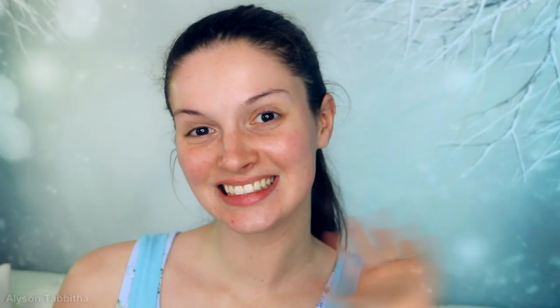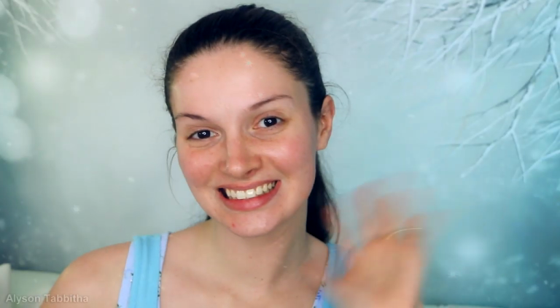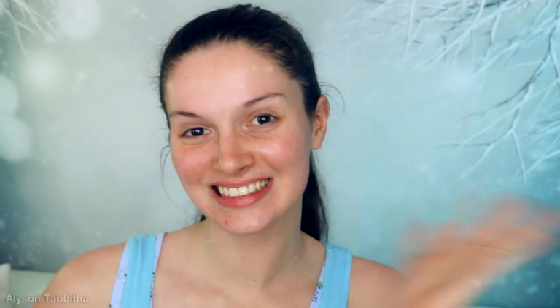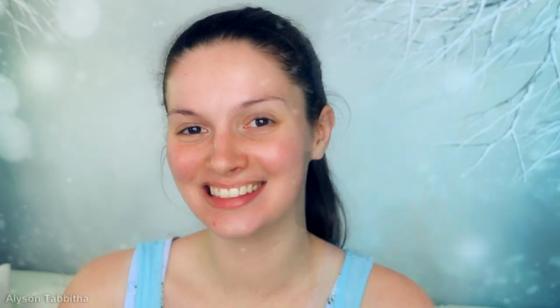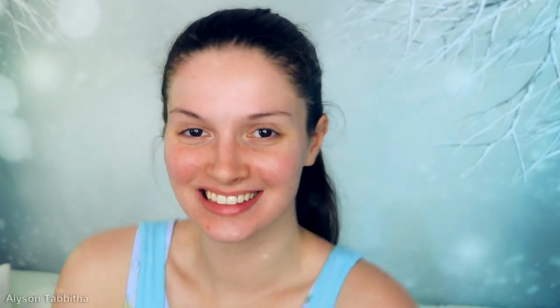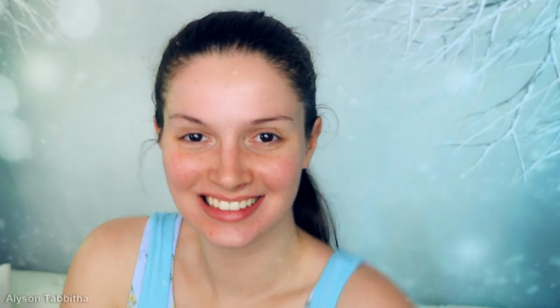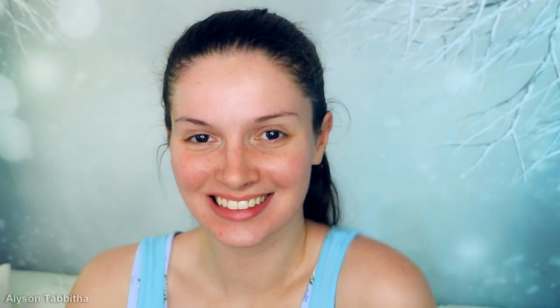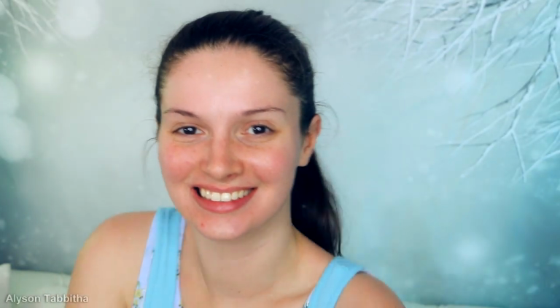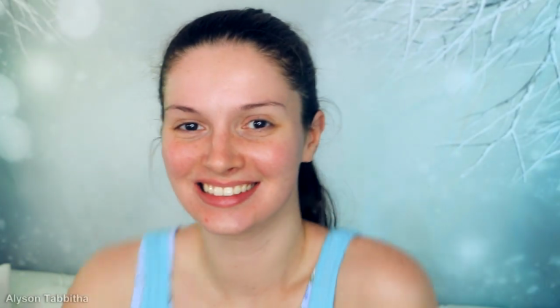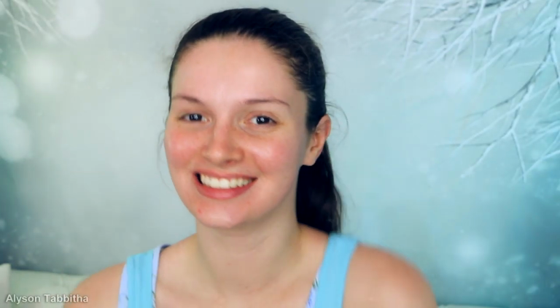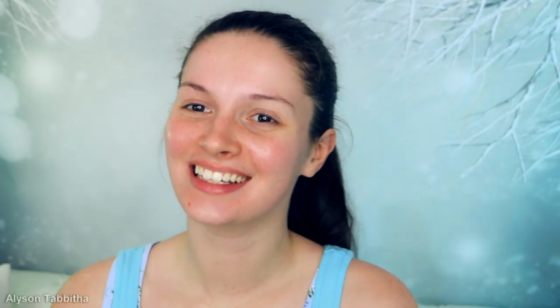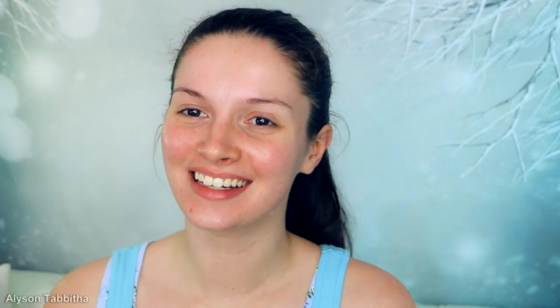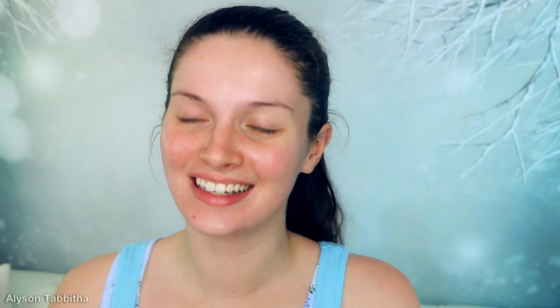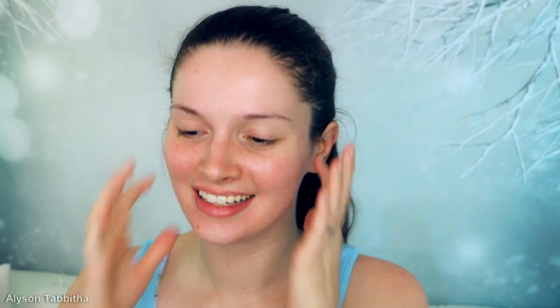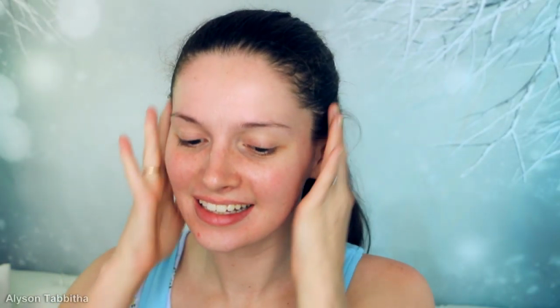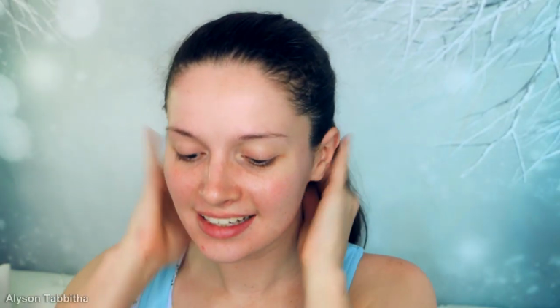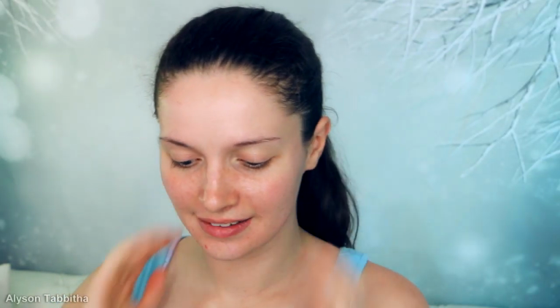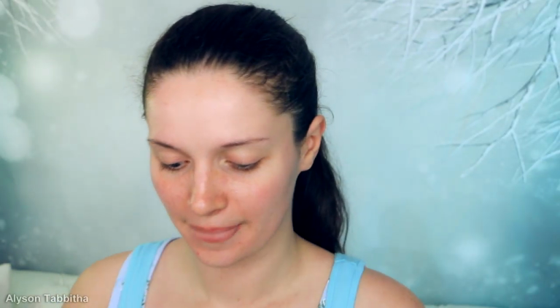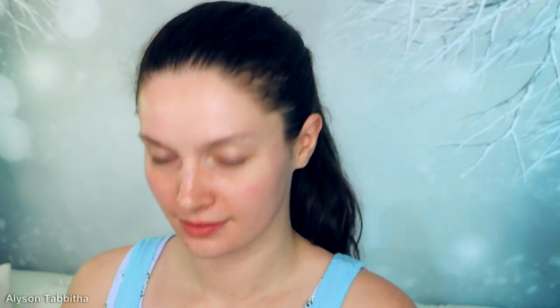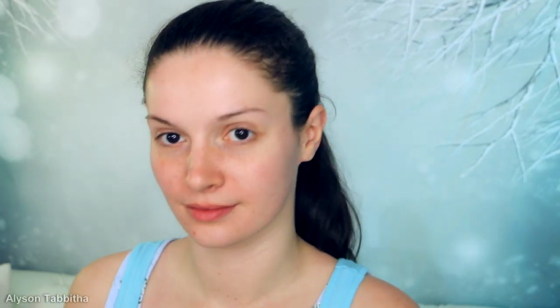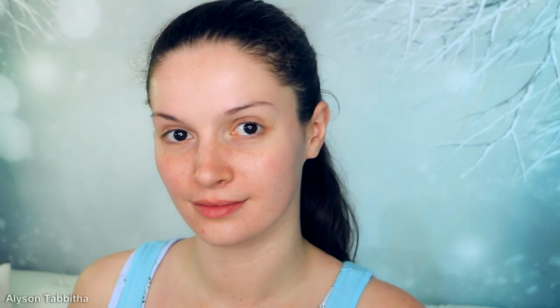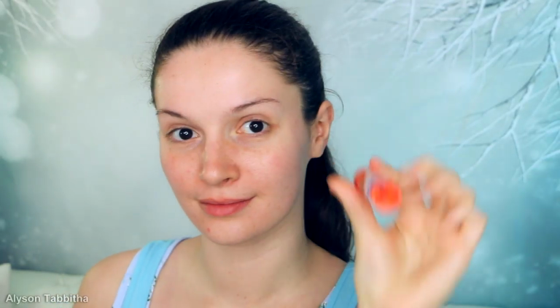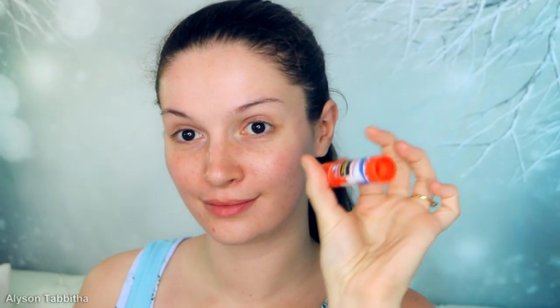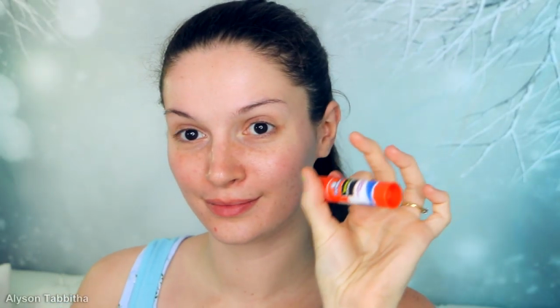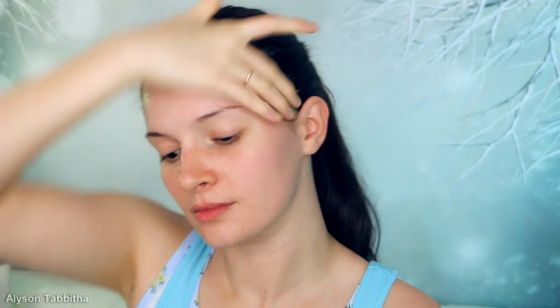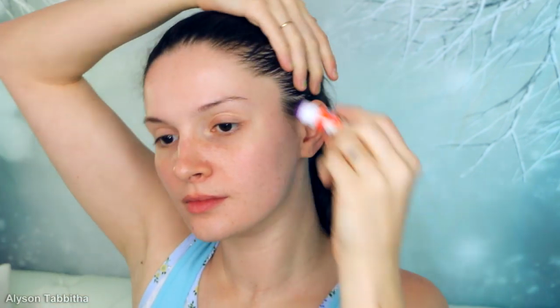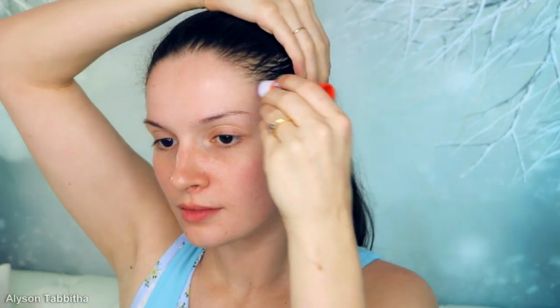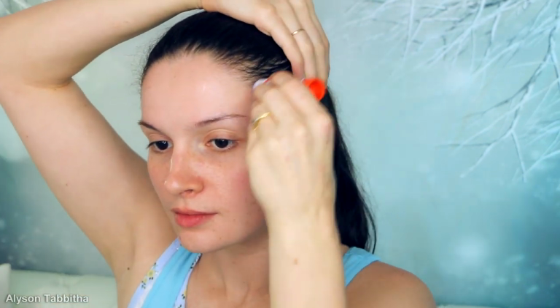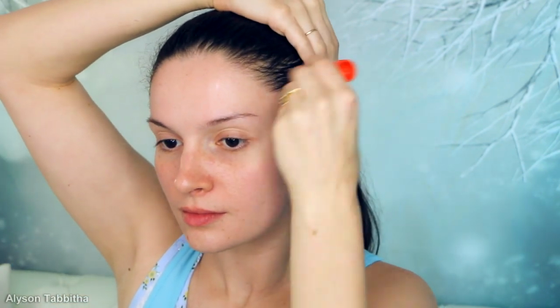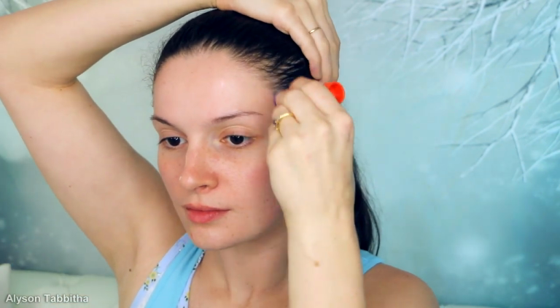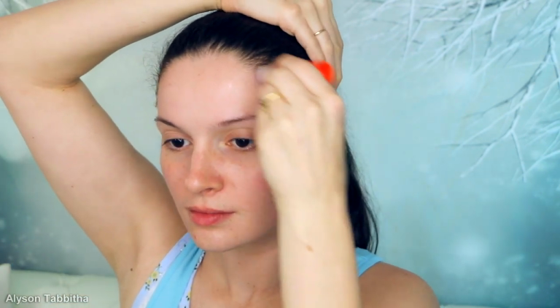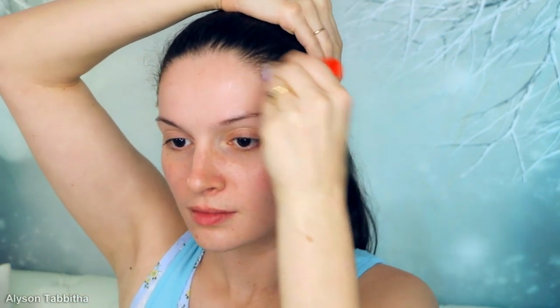I'm so excited to show you how I do my Elsa makeup from the movie Frozen. So let's get started.